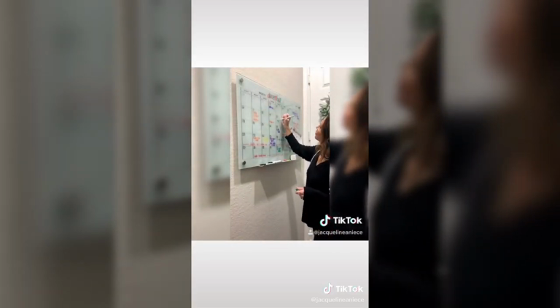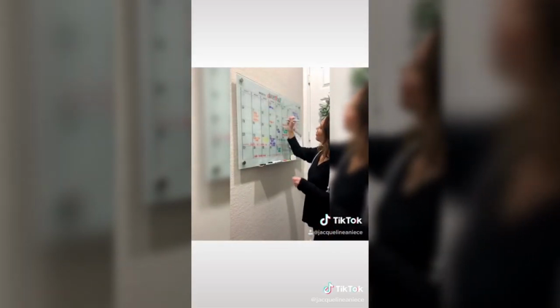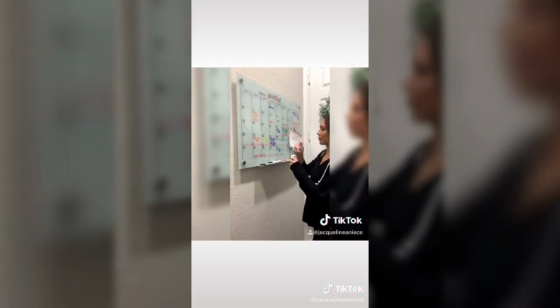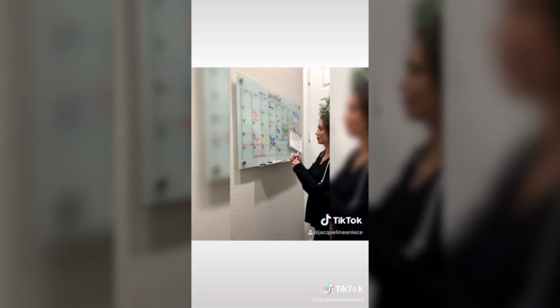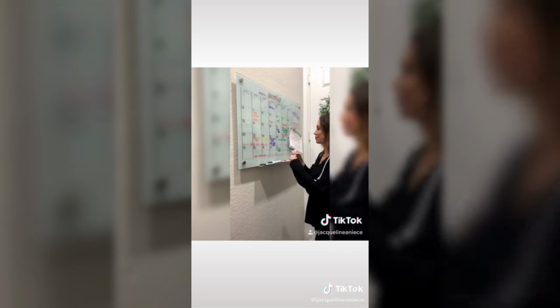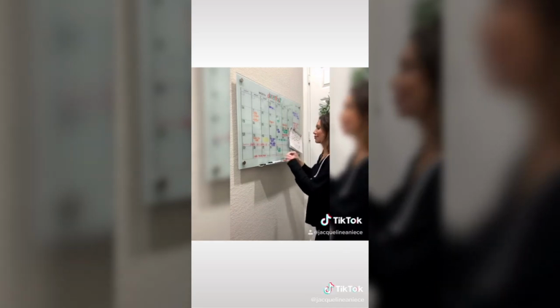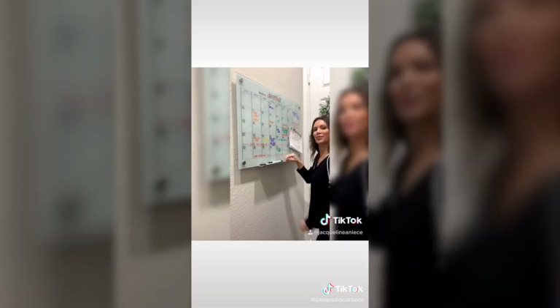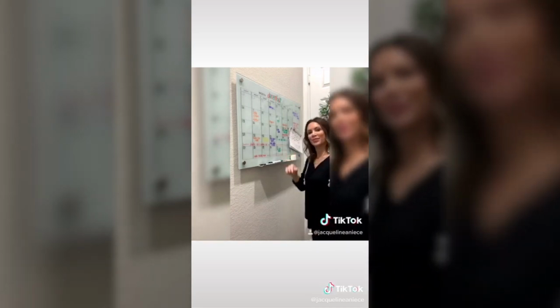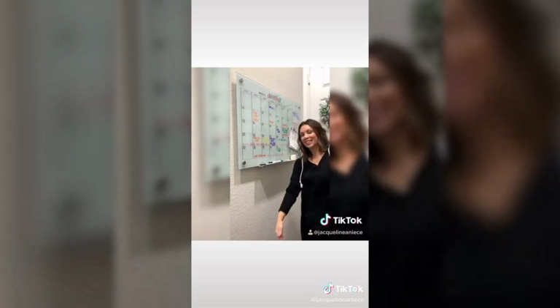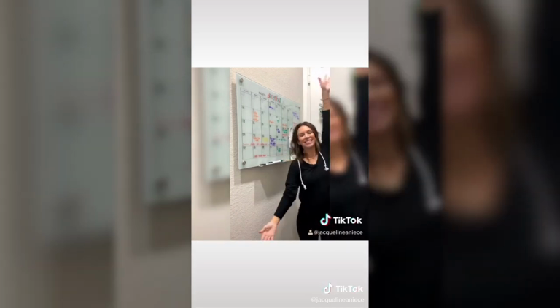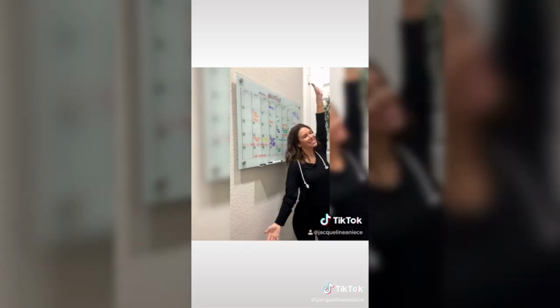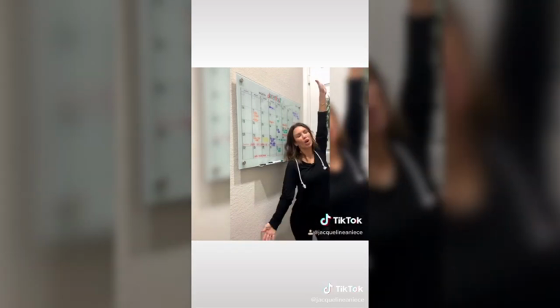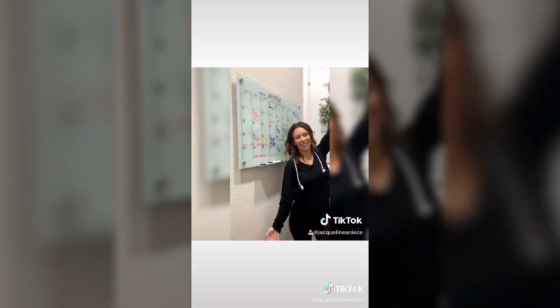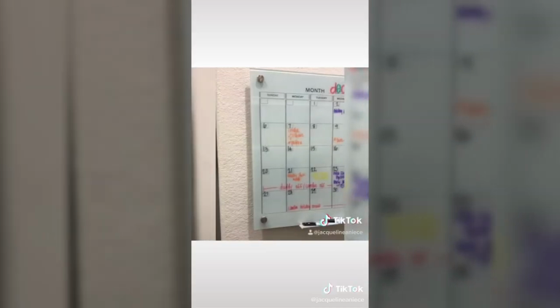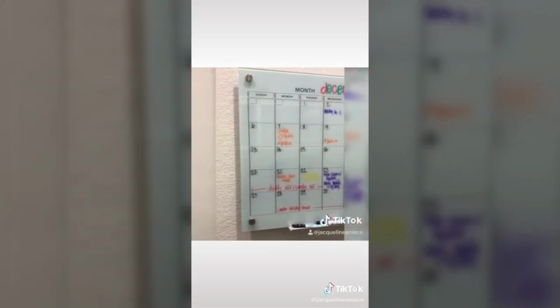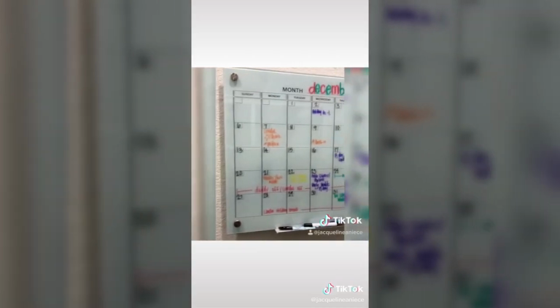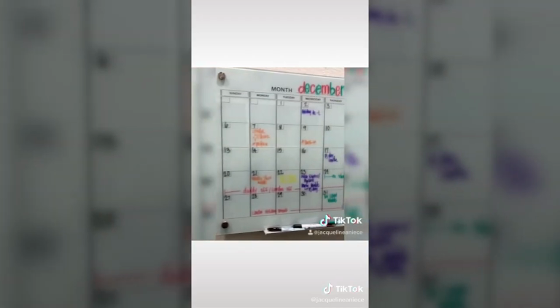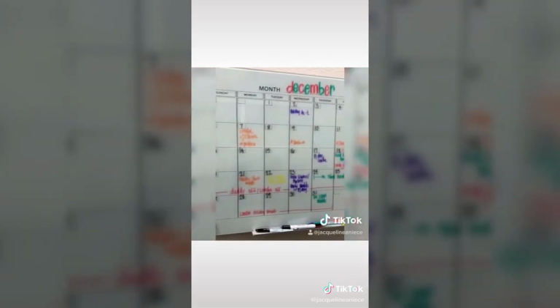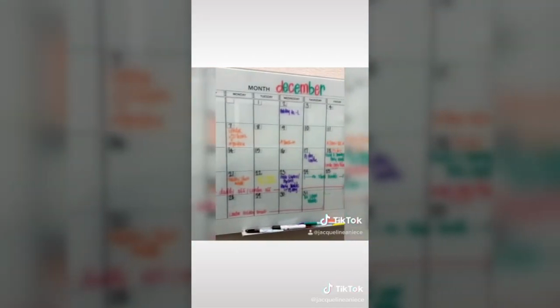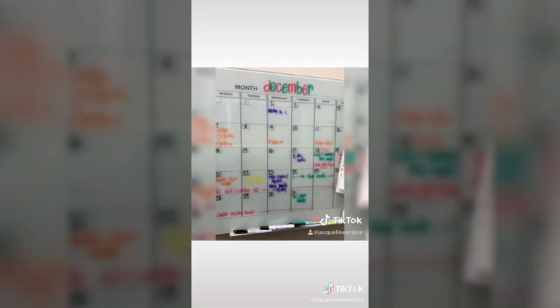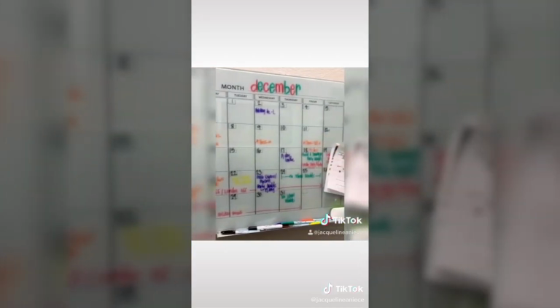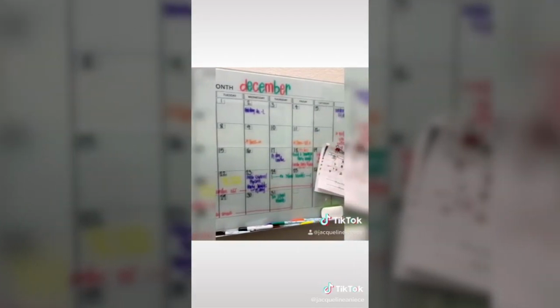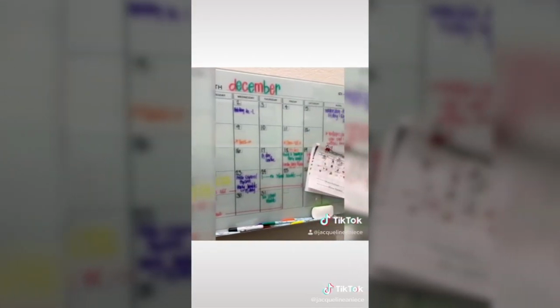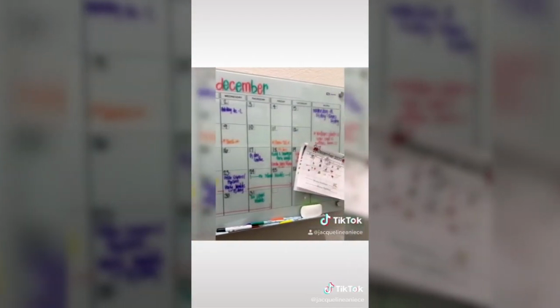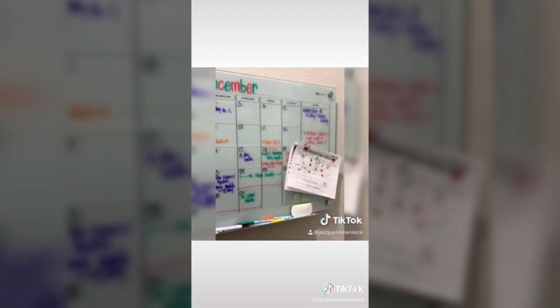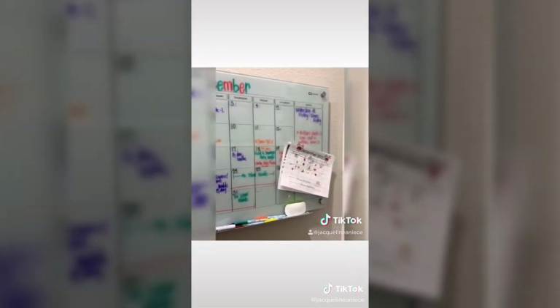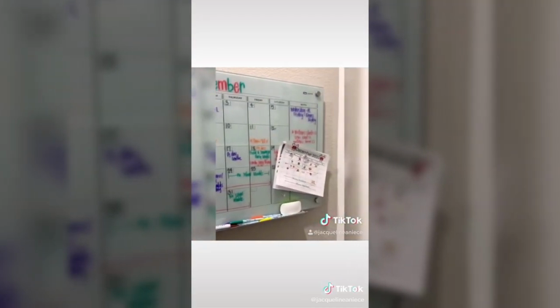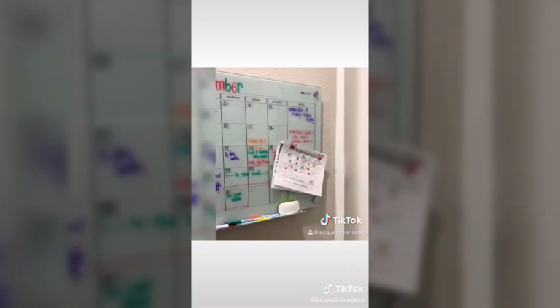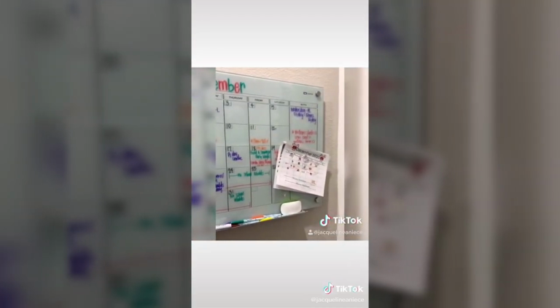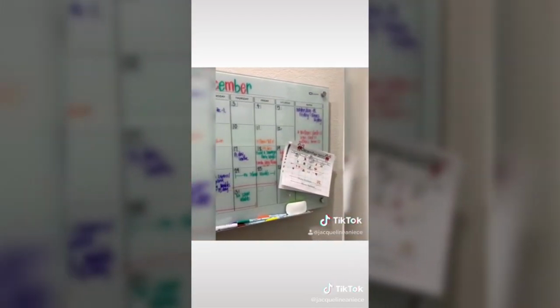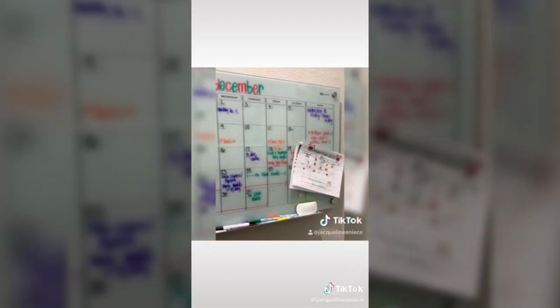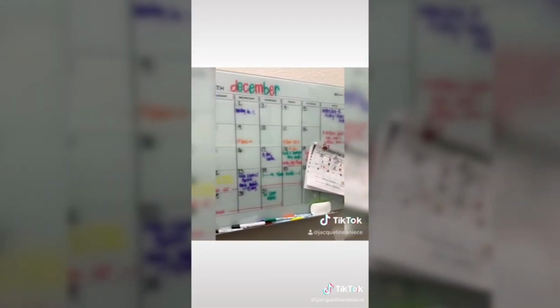Mine is a three by two. It's dry erase and glass. I keep all the girls' school stuff on here so when we're walking out I can do a quick check.